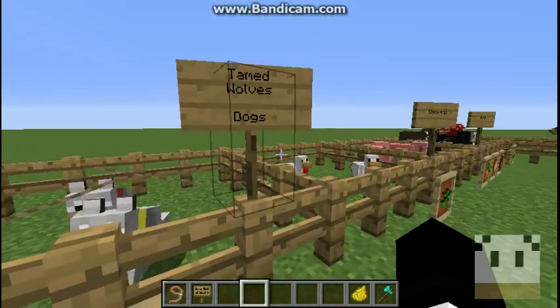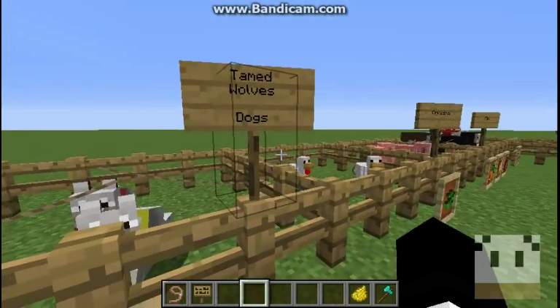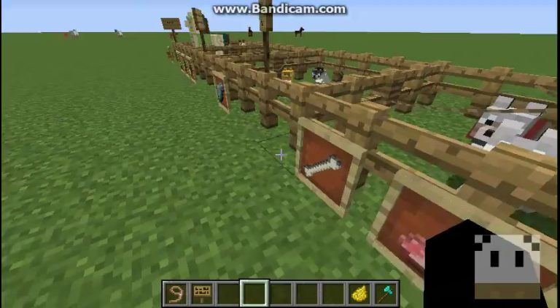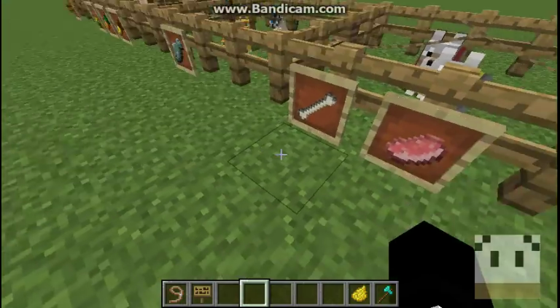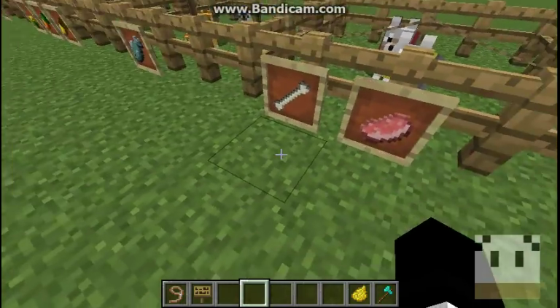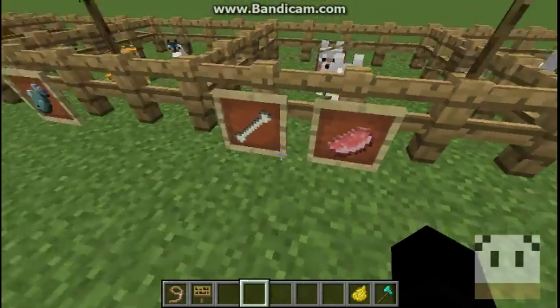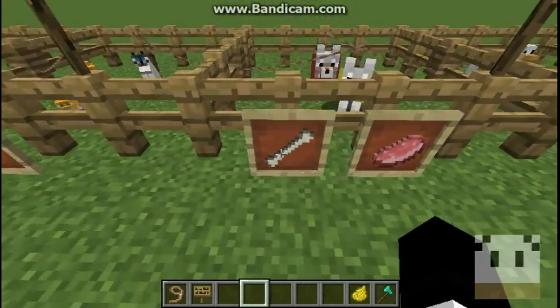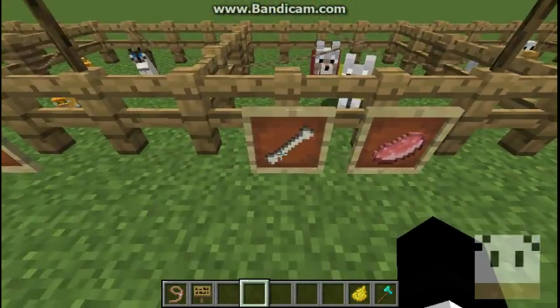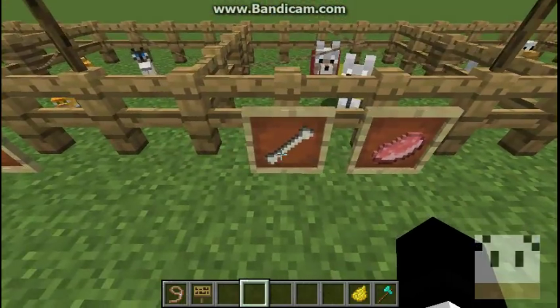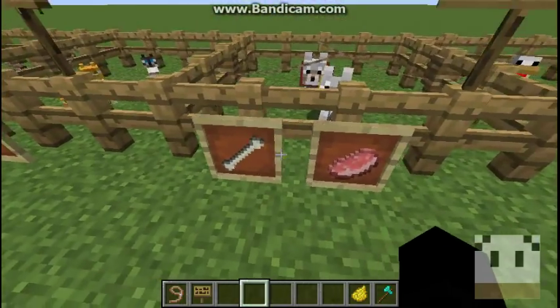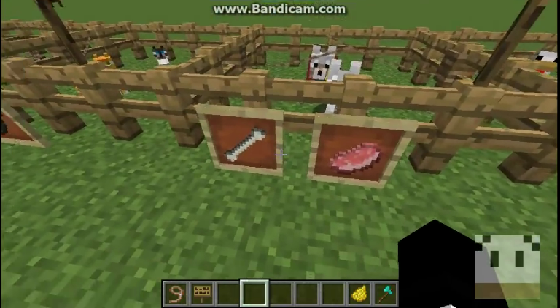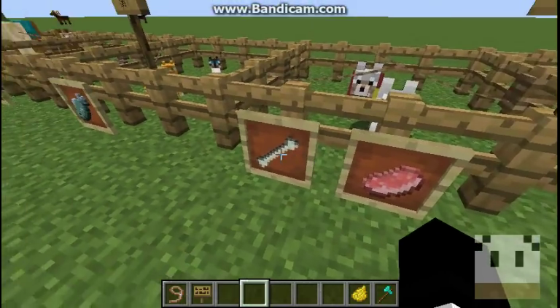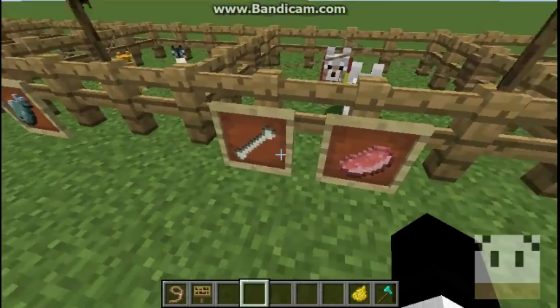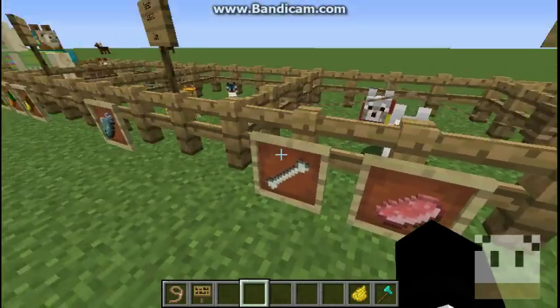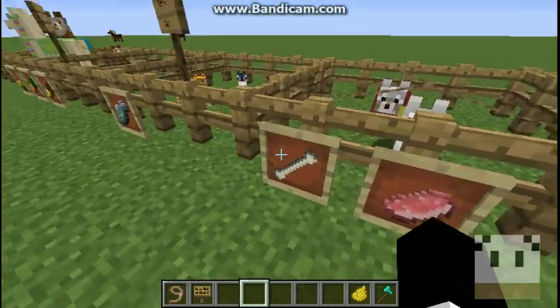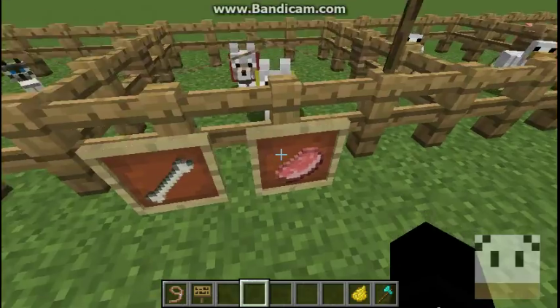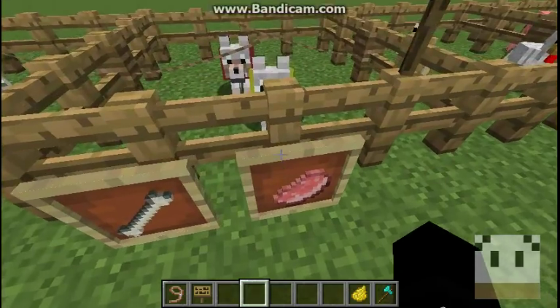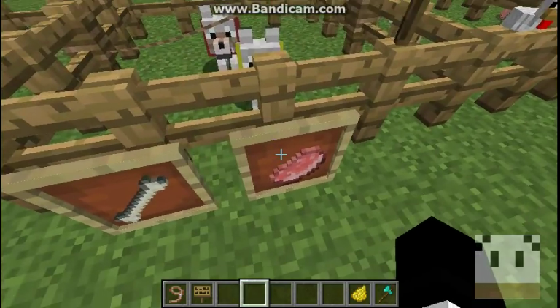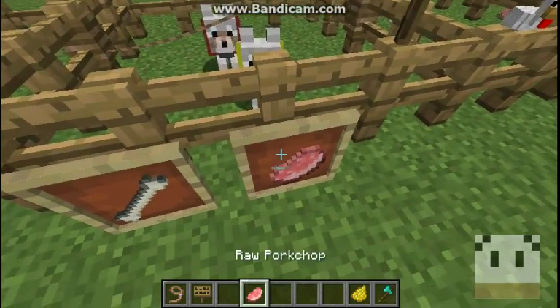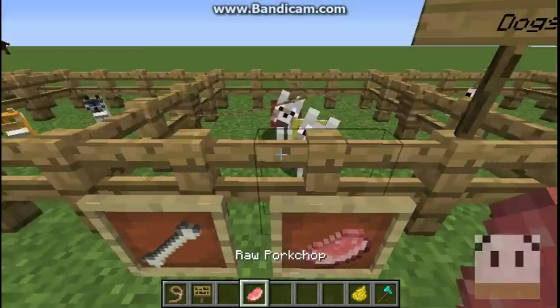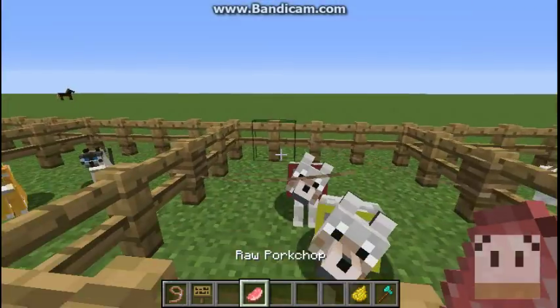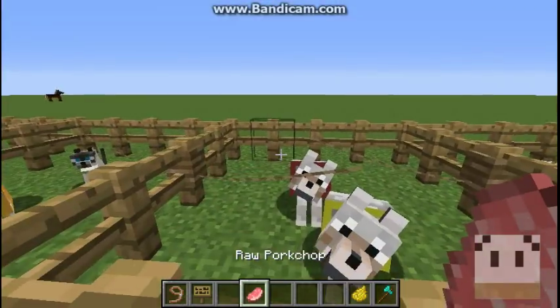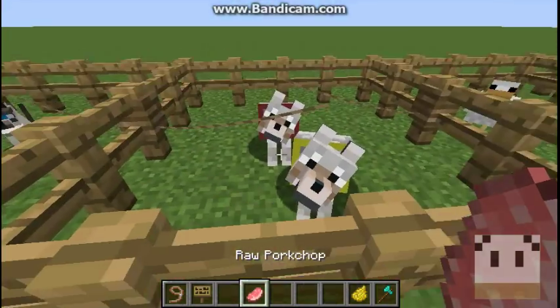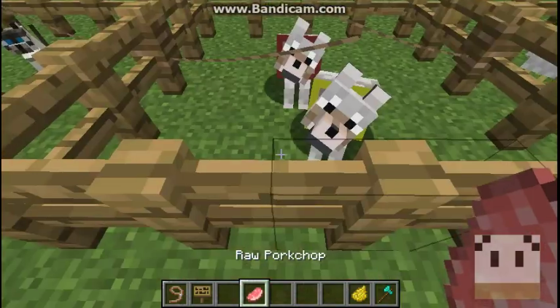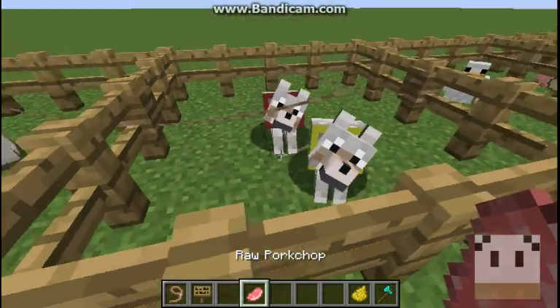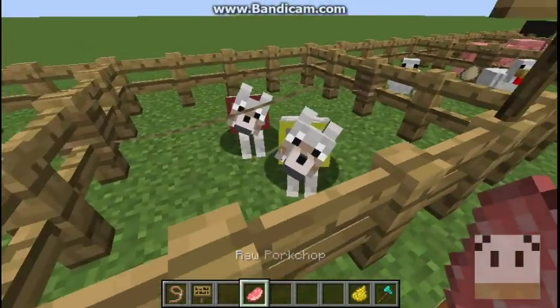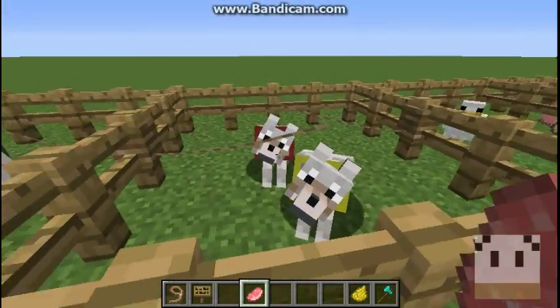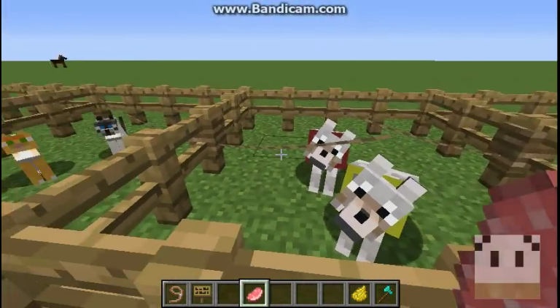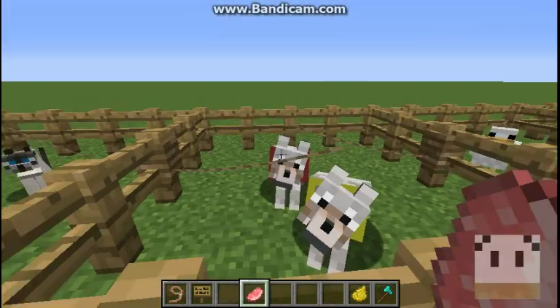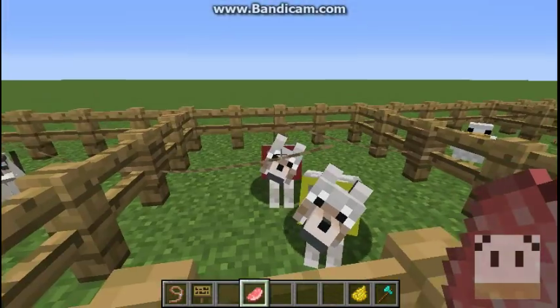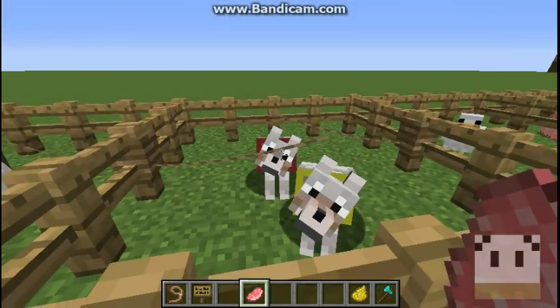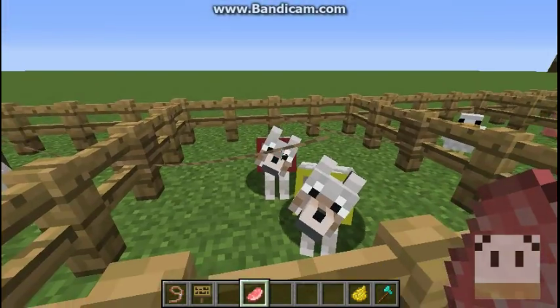Now we have tamed wolves. To tame them, you use a bone, and you can use any type of meat to breed them — I just like to use pork chop.